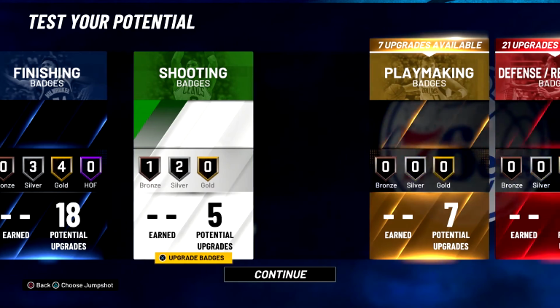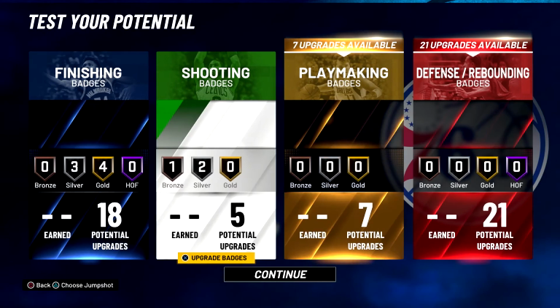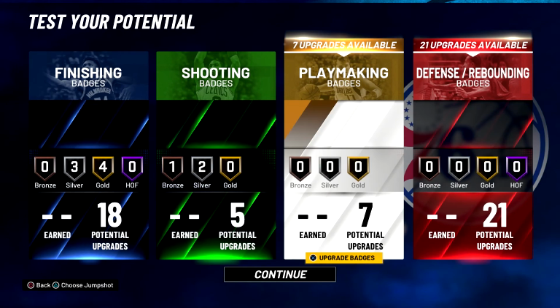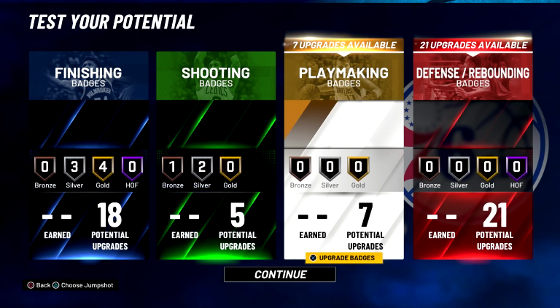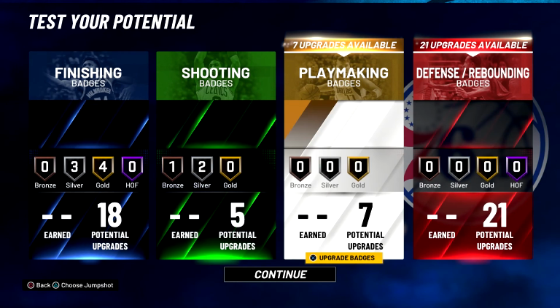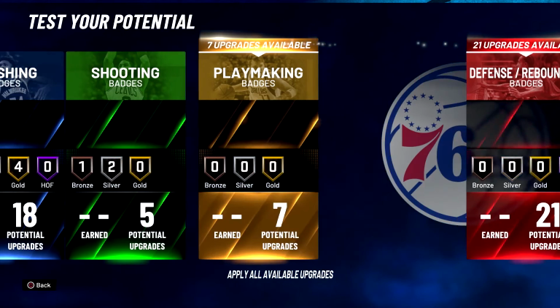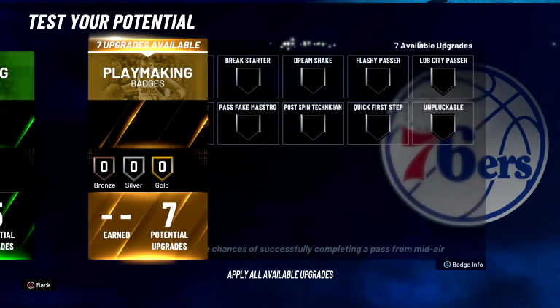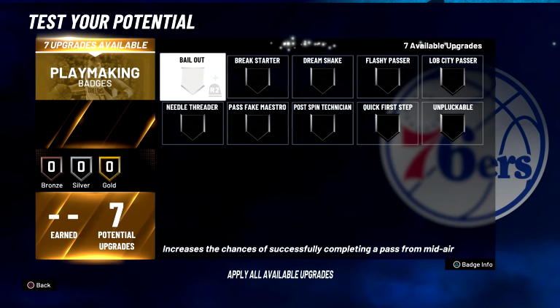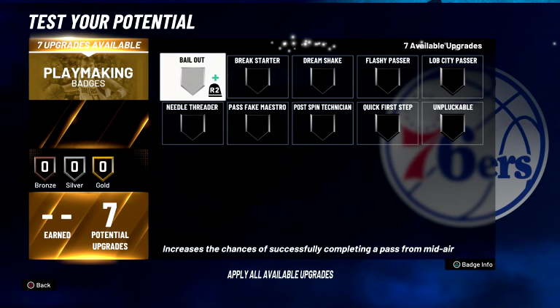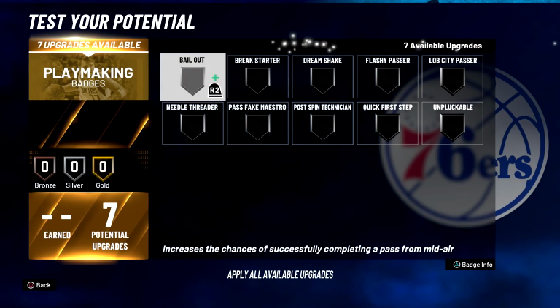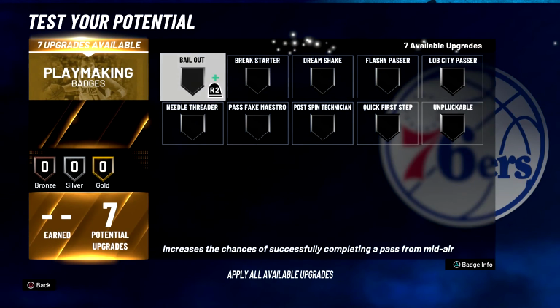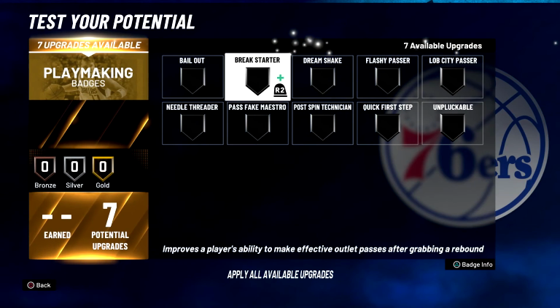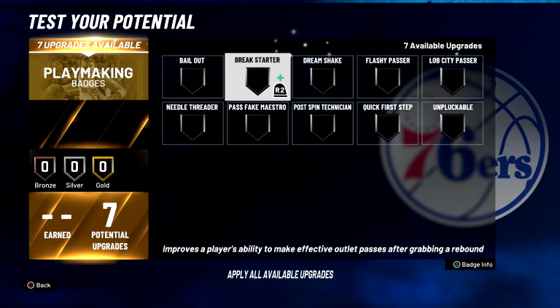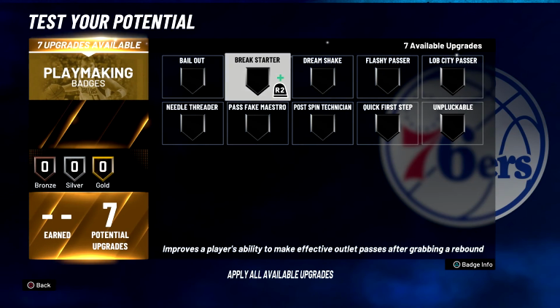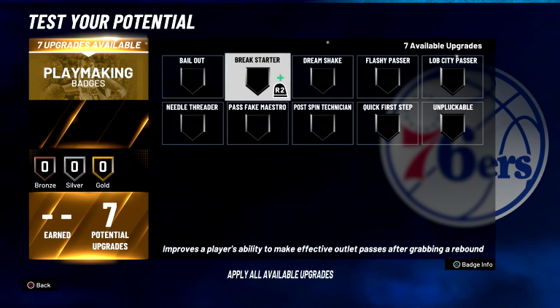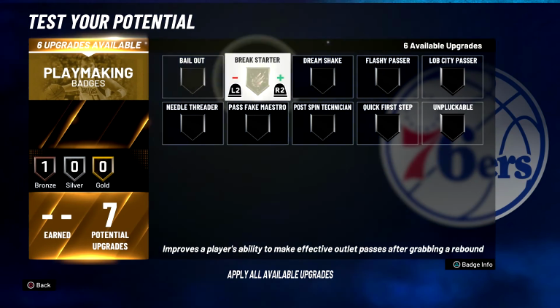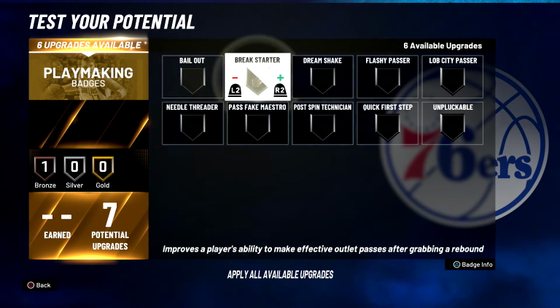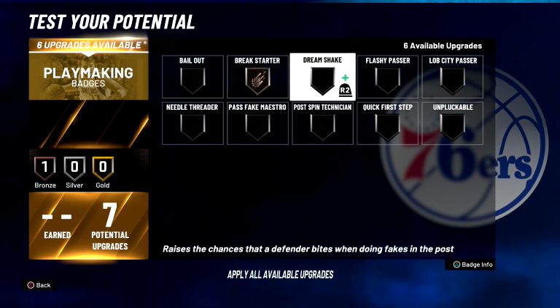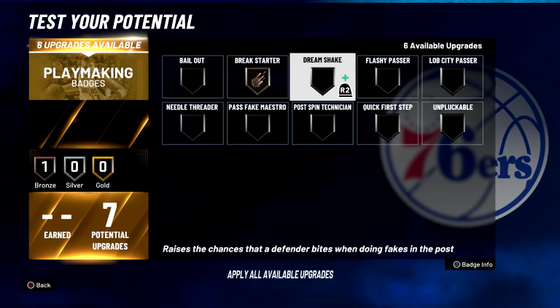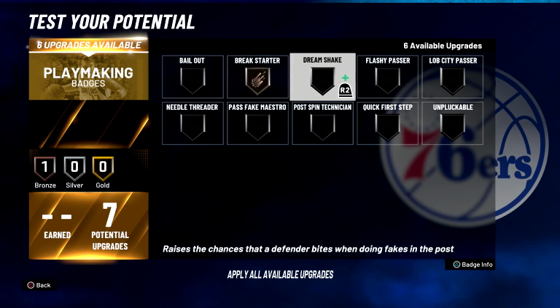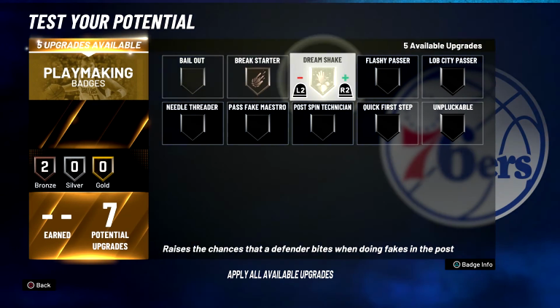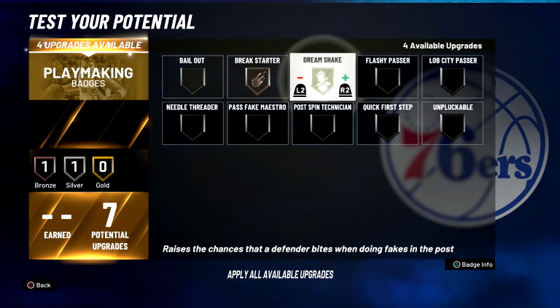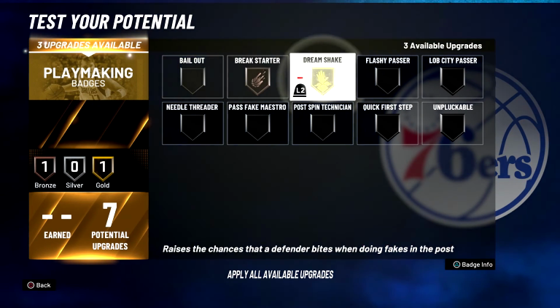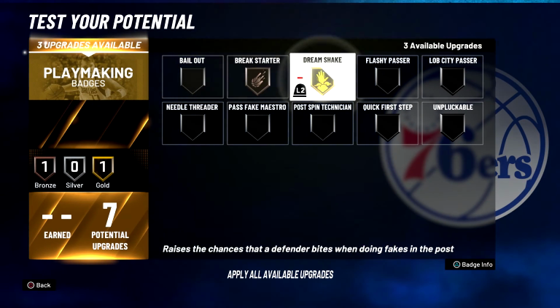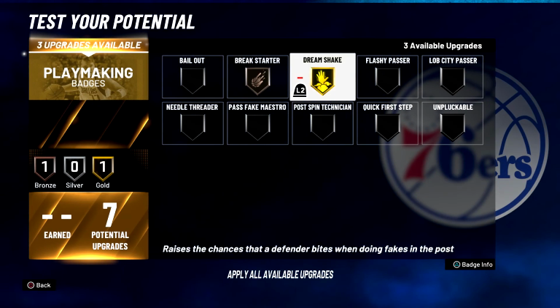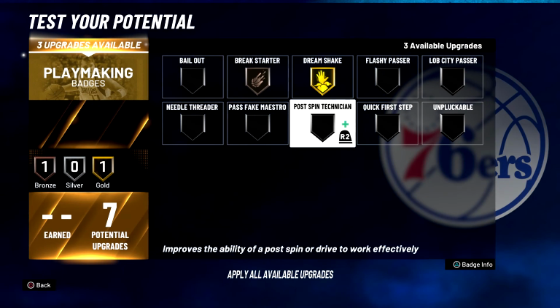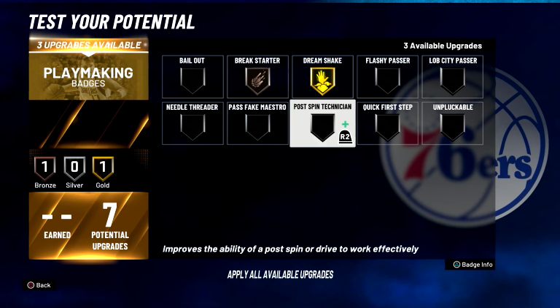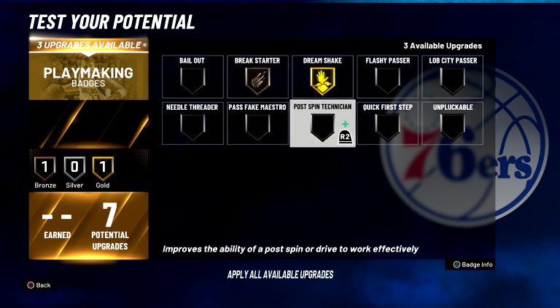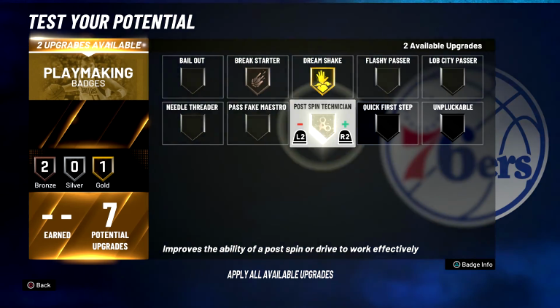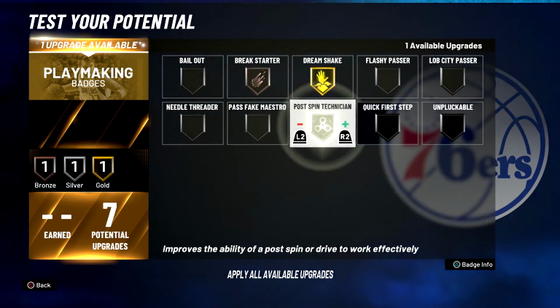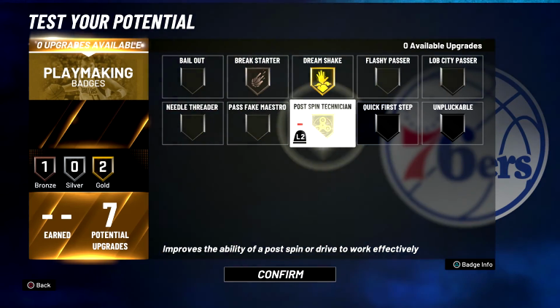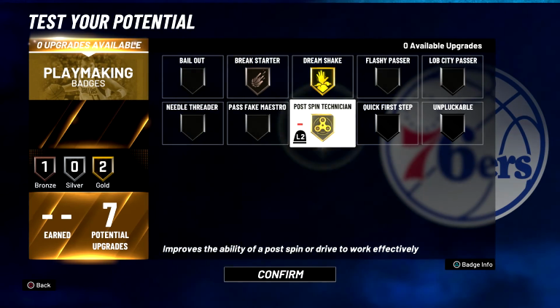For your playmaking badges, you're going to put Break Starter on bronze, Dream Shake on gold, and Post Spin Technician on gold.